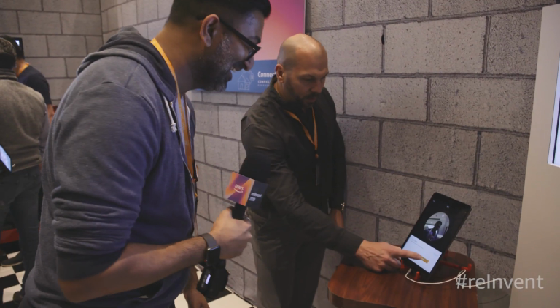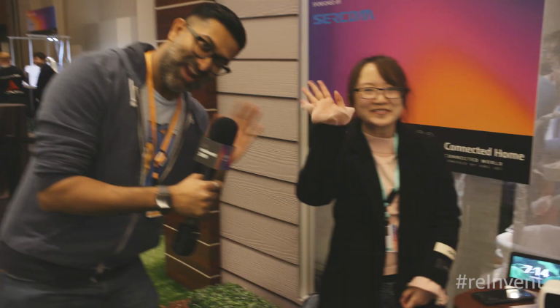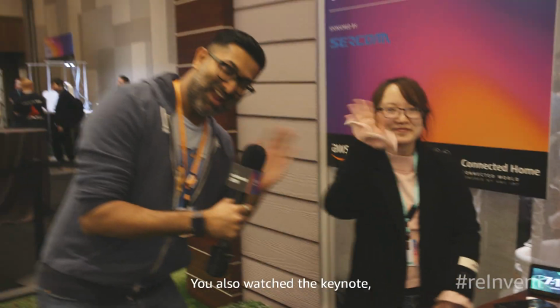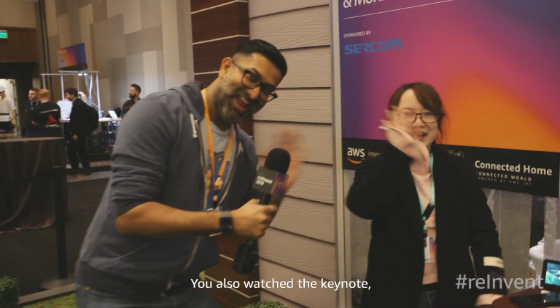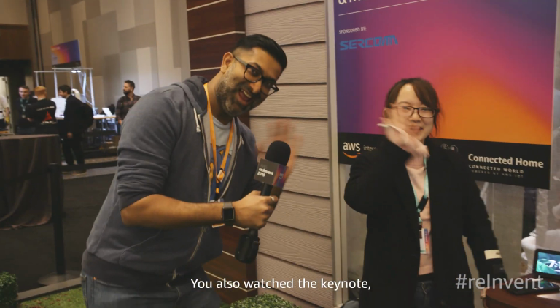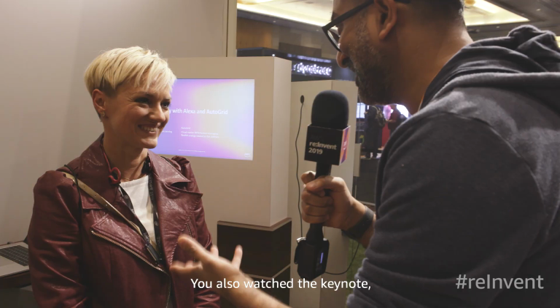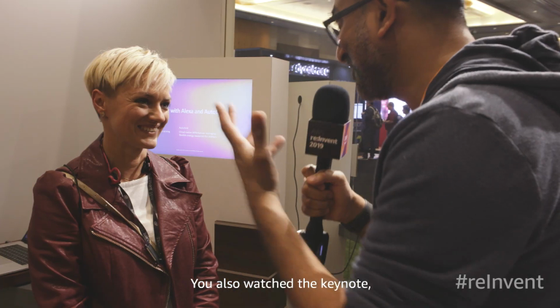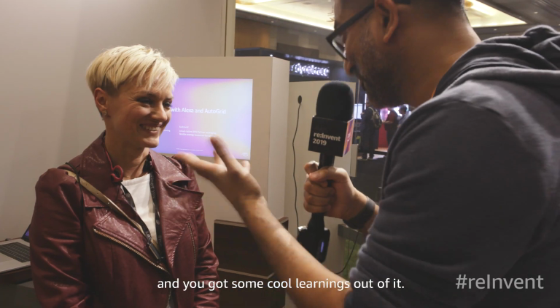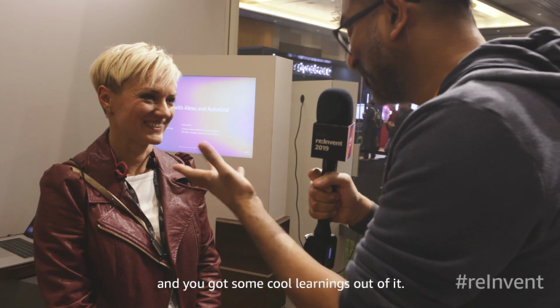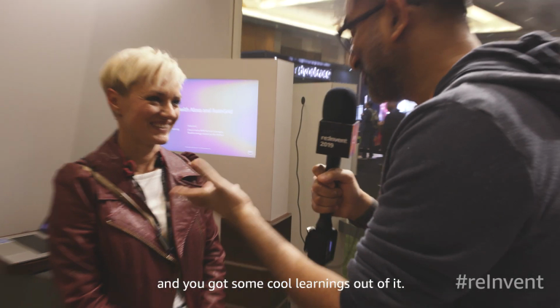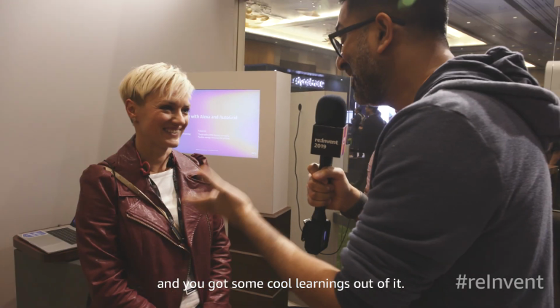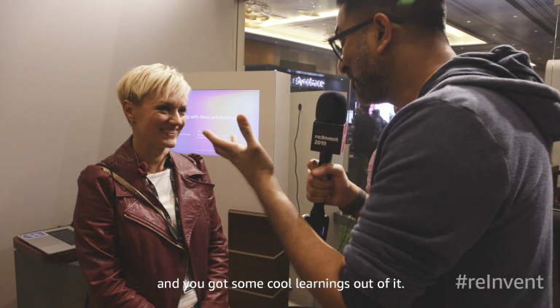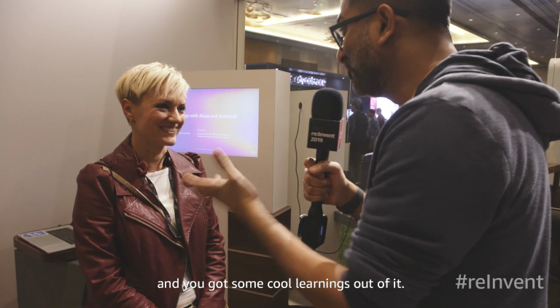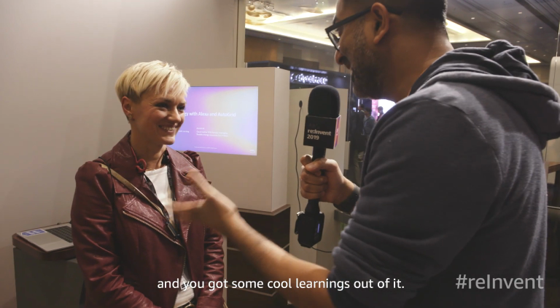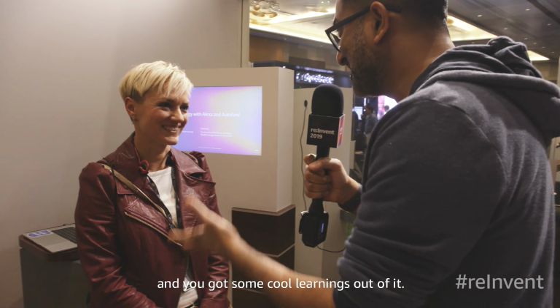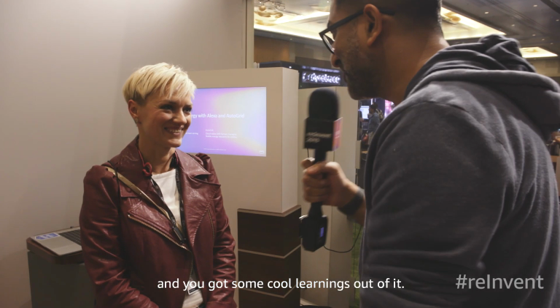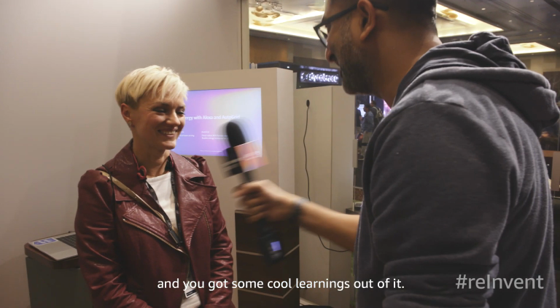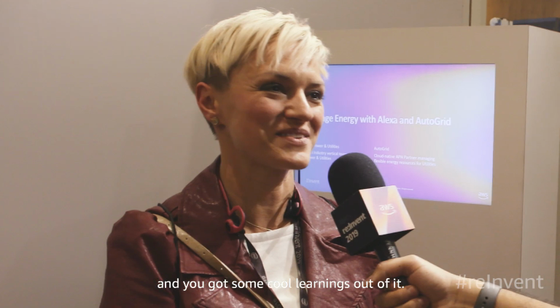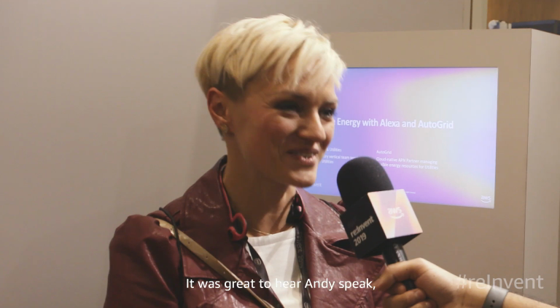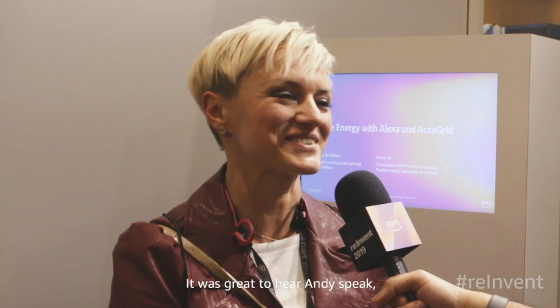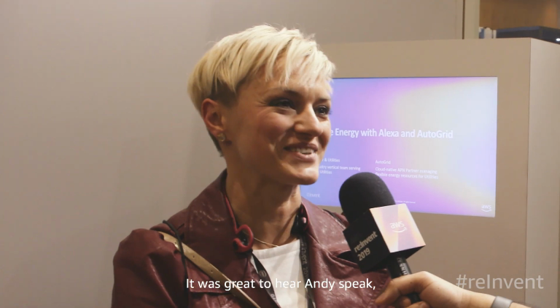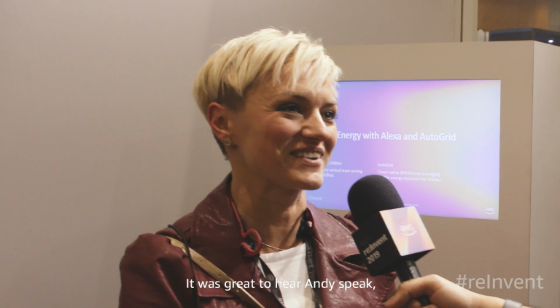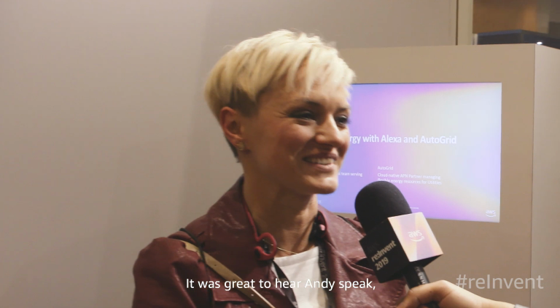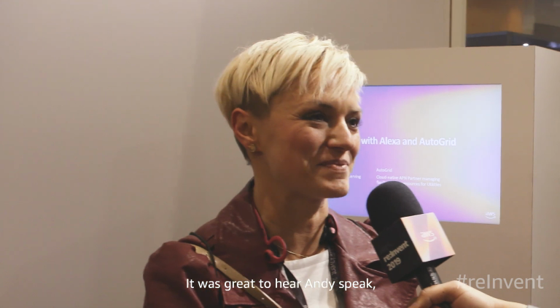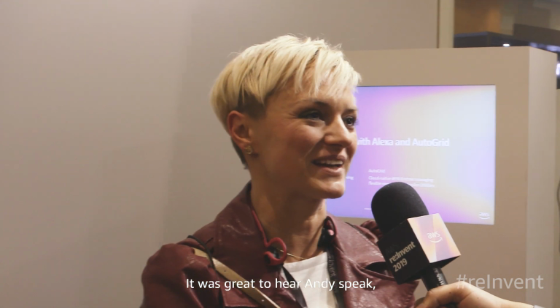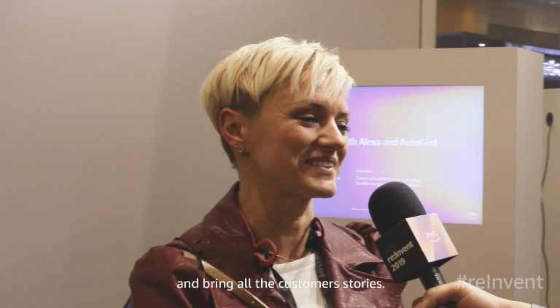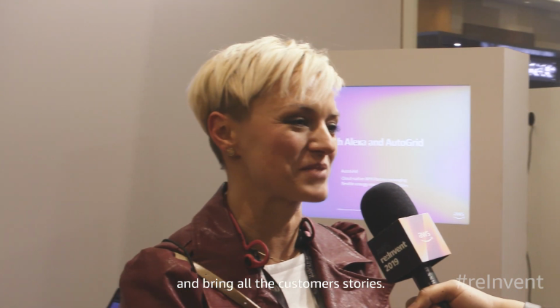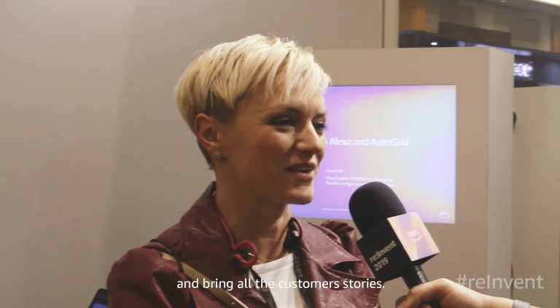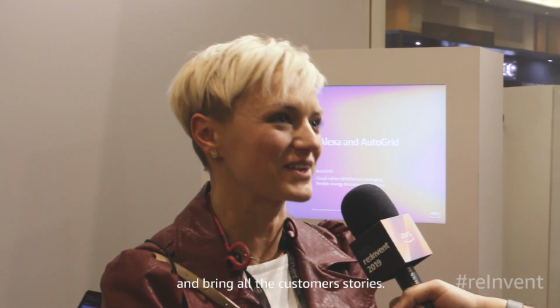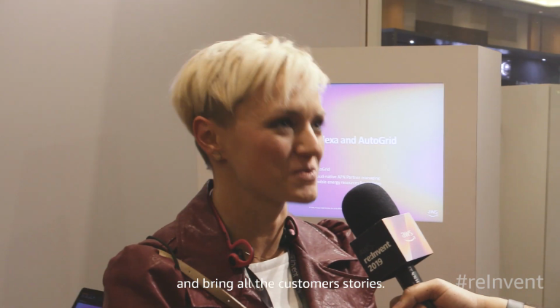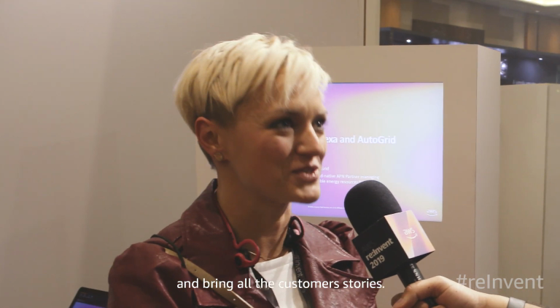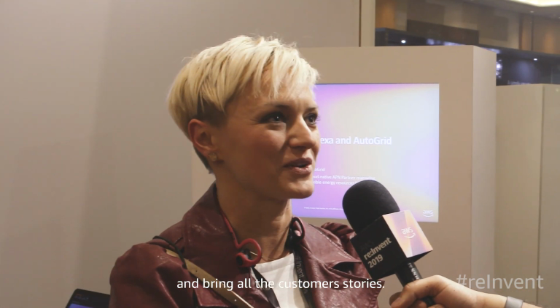You also watched the keynote and got some cool learnings out of it. It was great to hear Andy speak and bring all the customer stories.